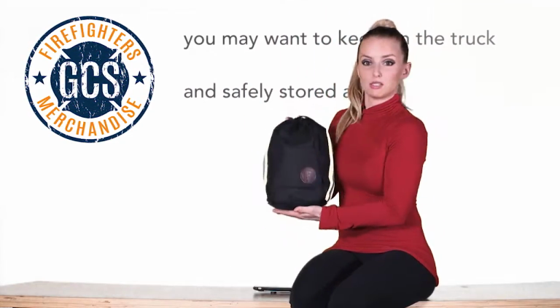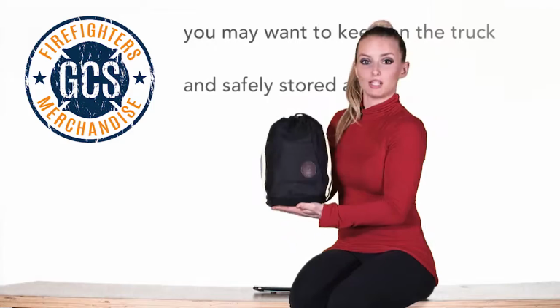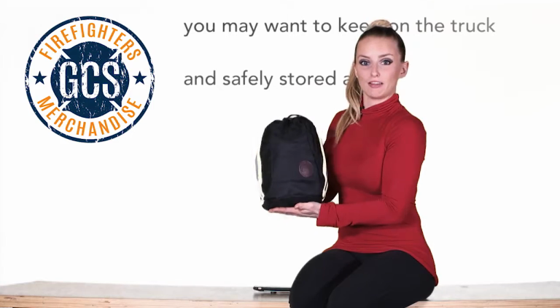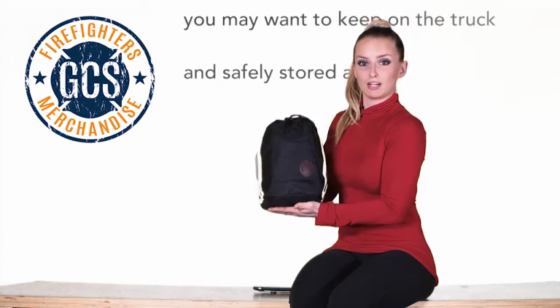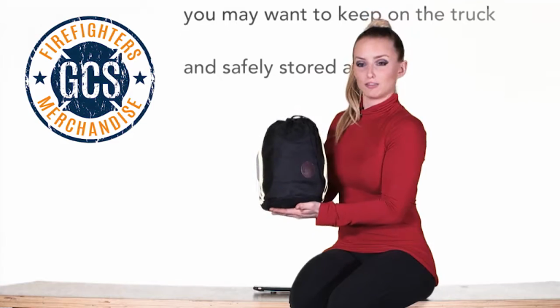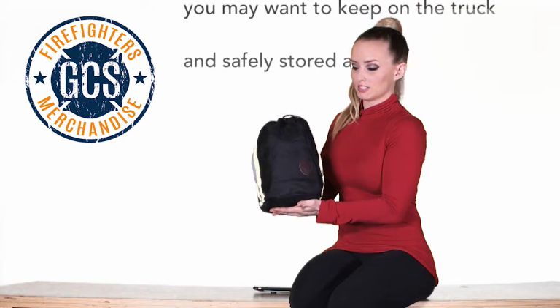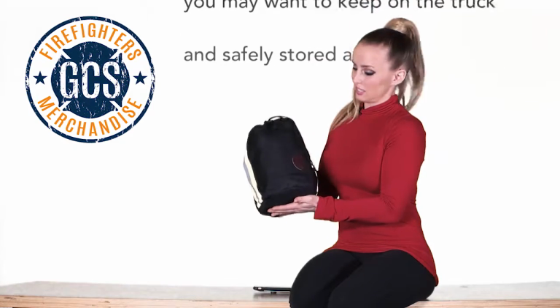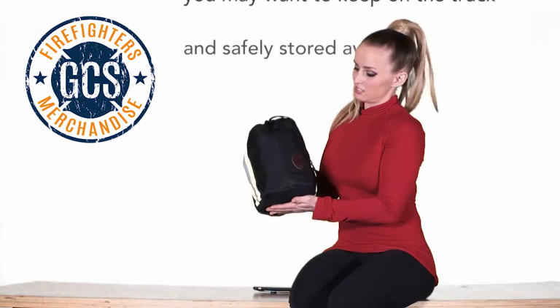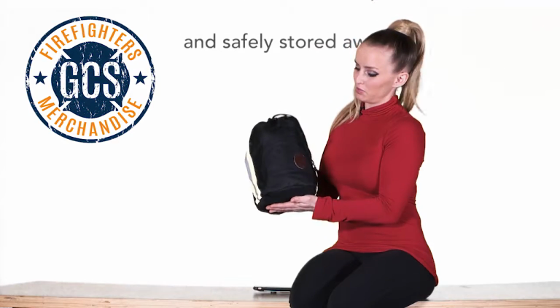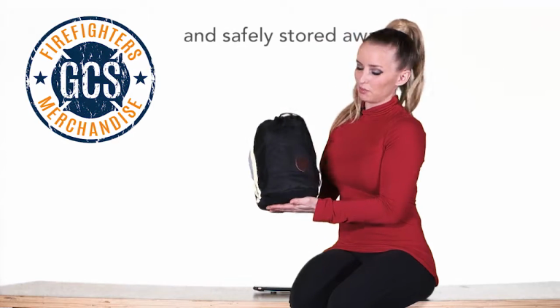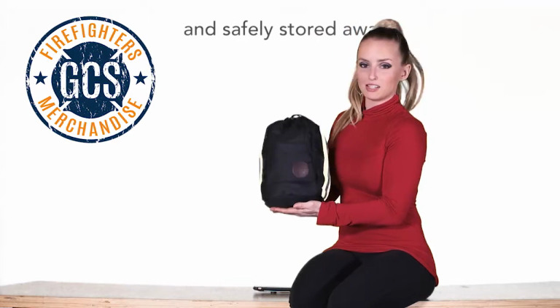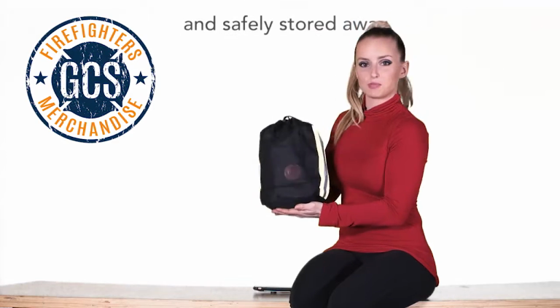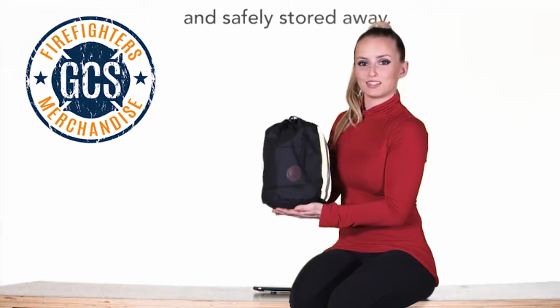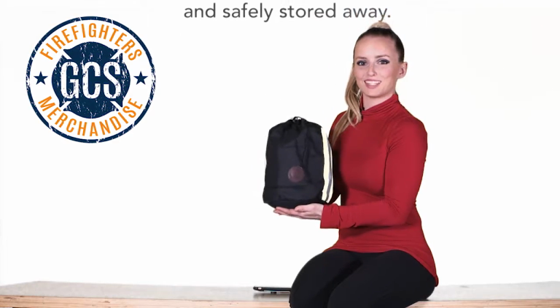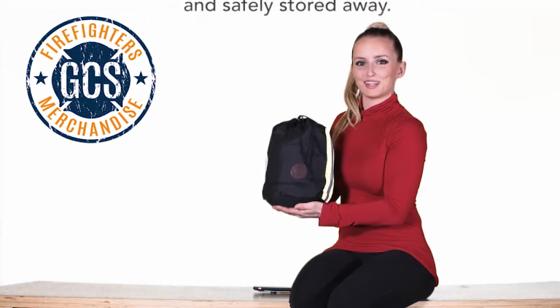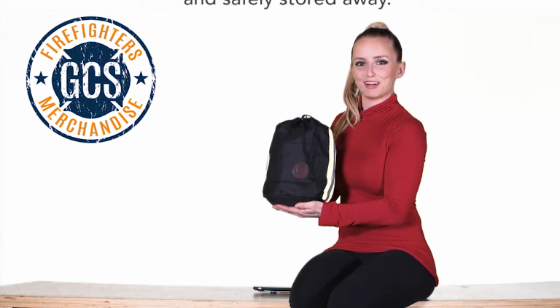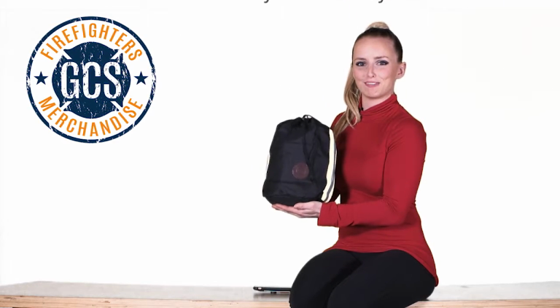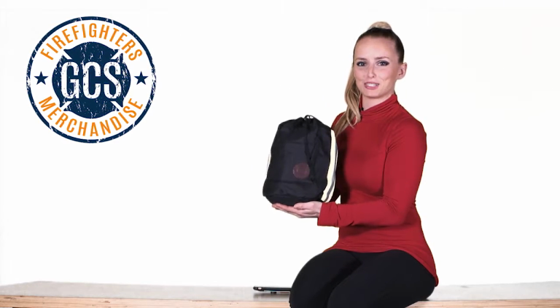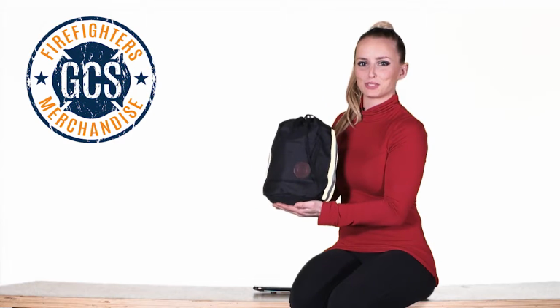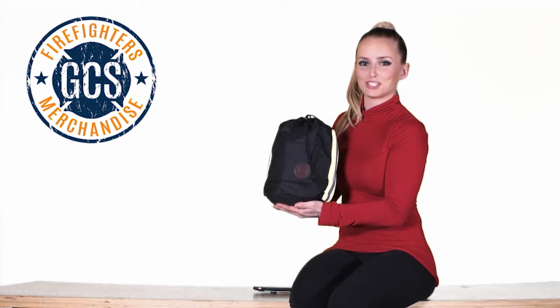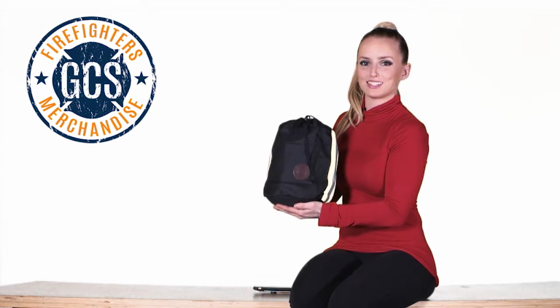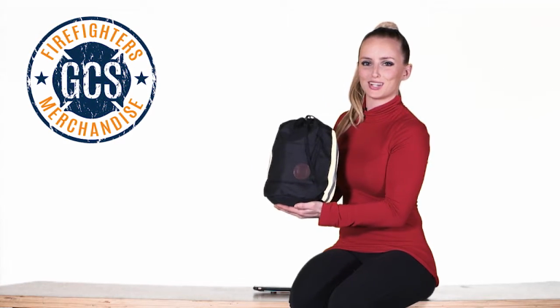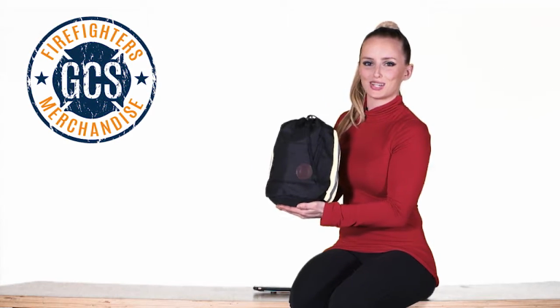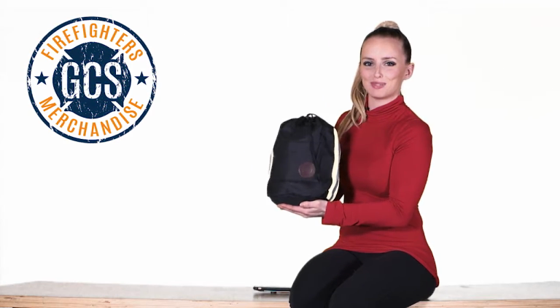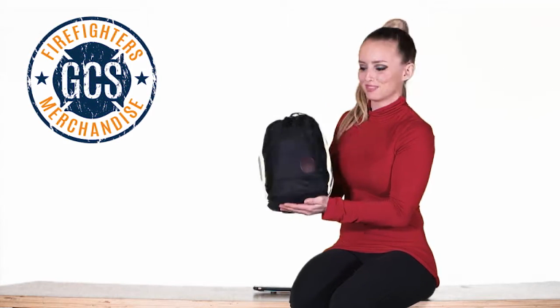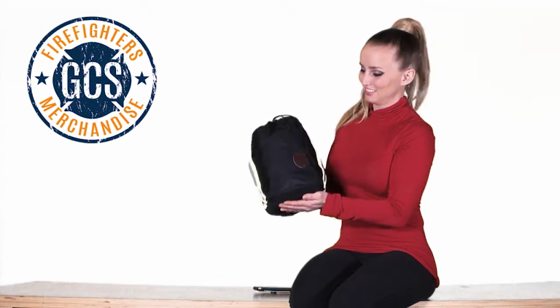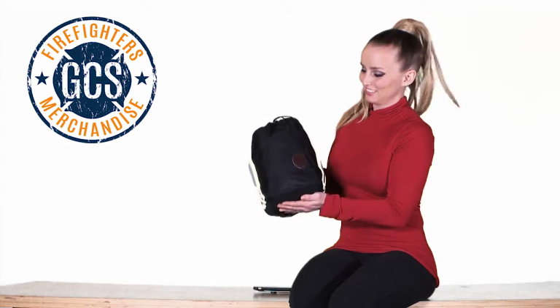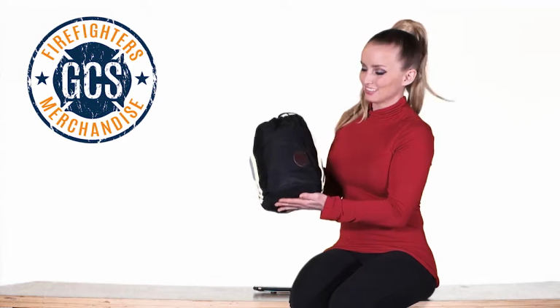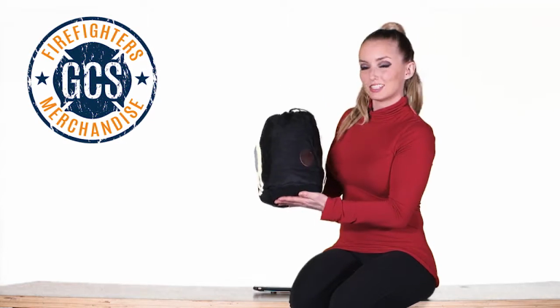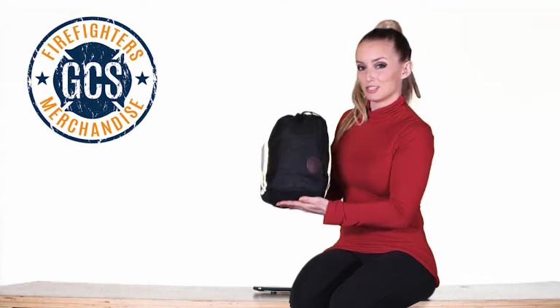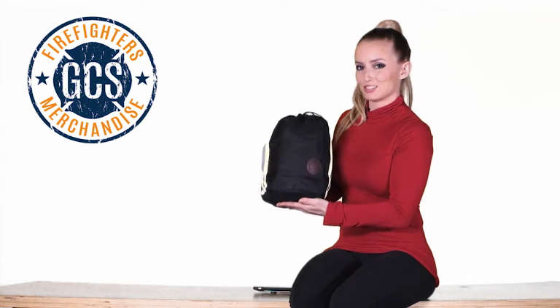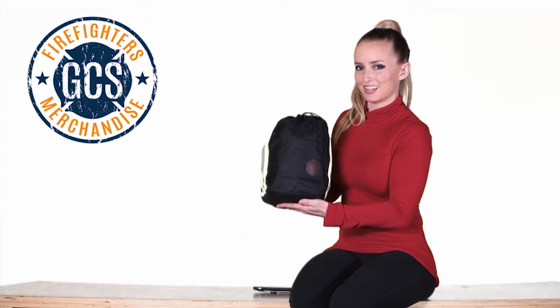This is the black Fireflex SCBA mask bag. Get it at firefightersmerchandise.com — get yours today.